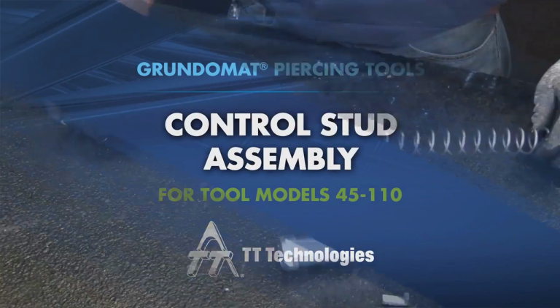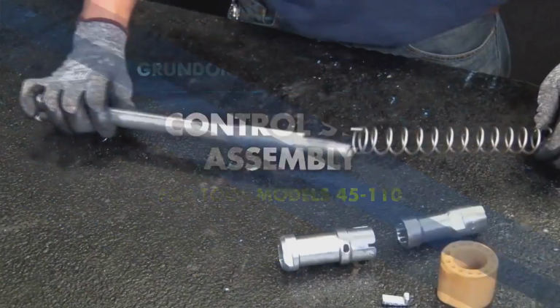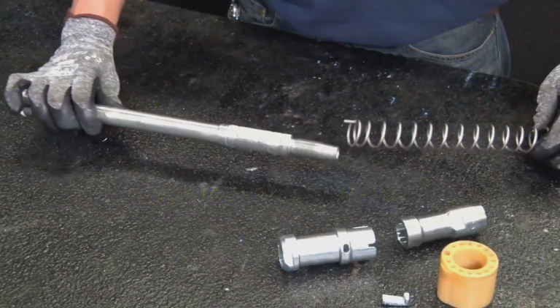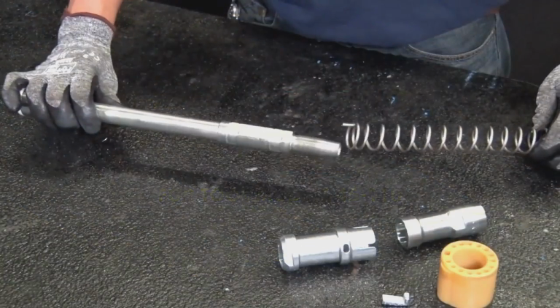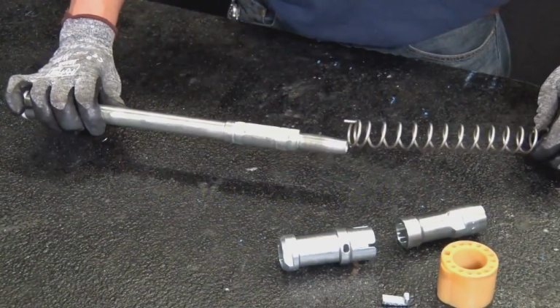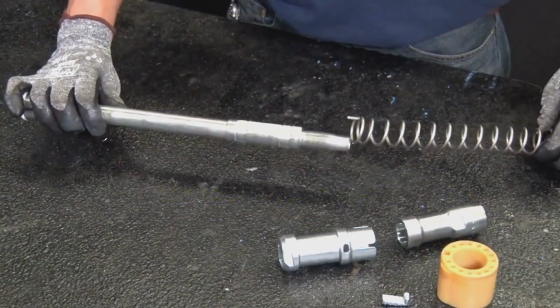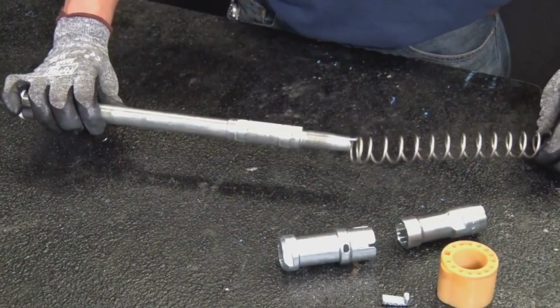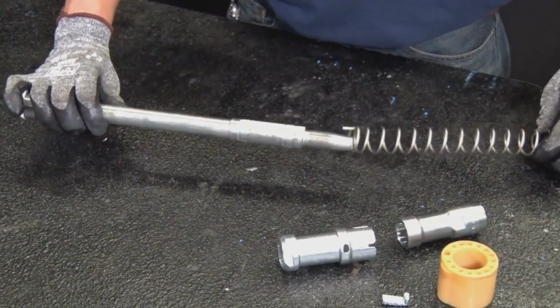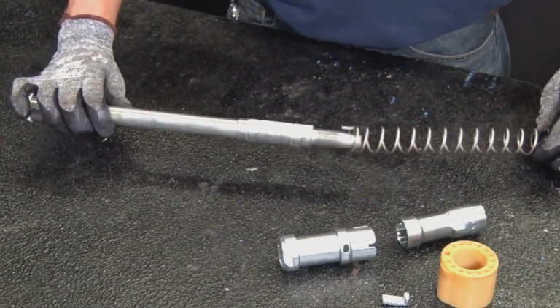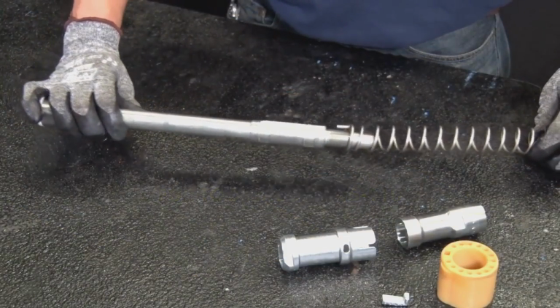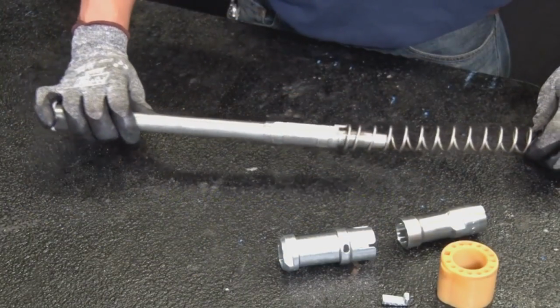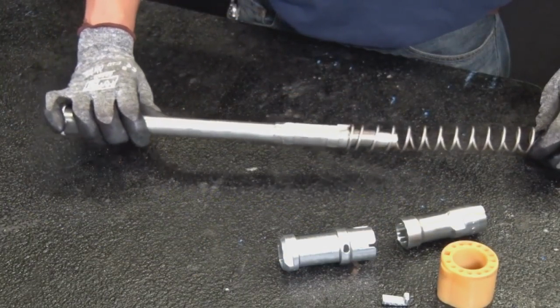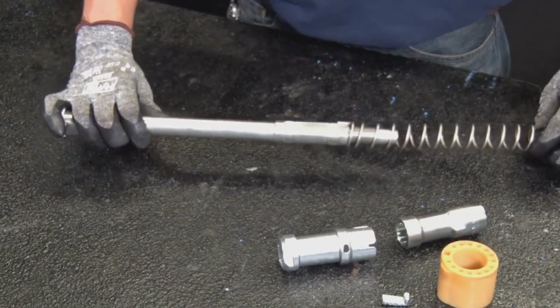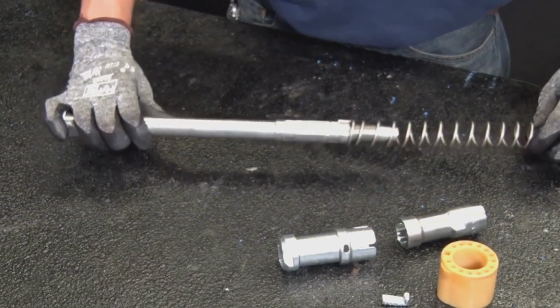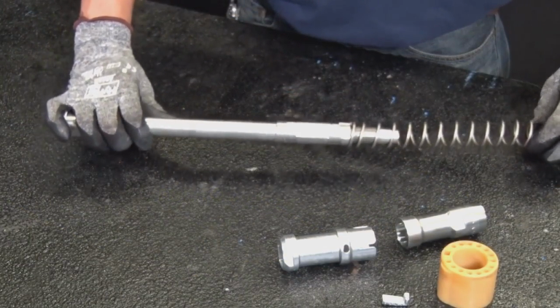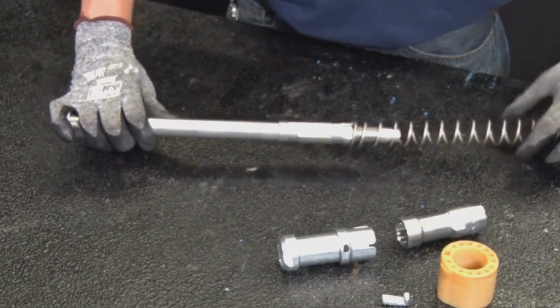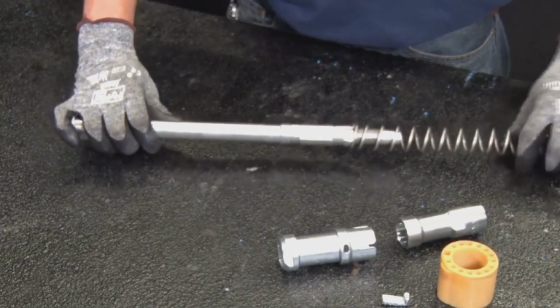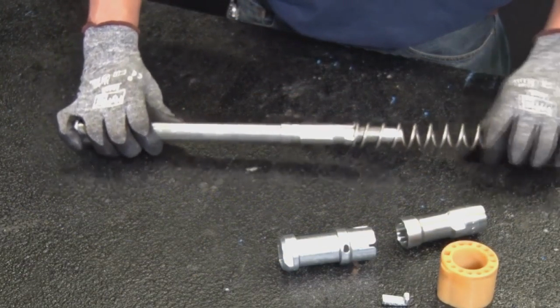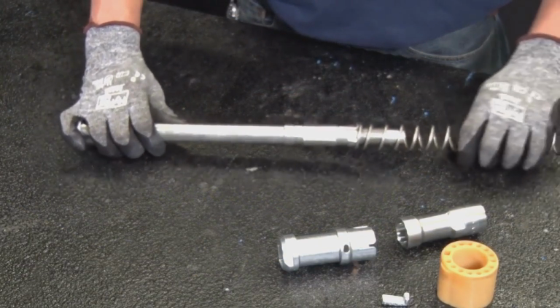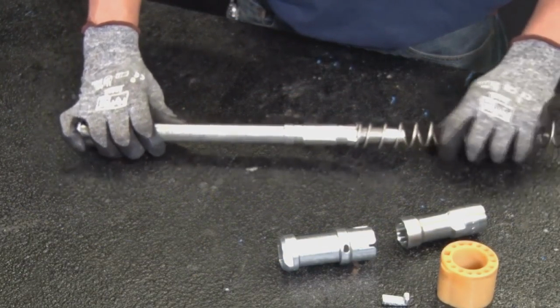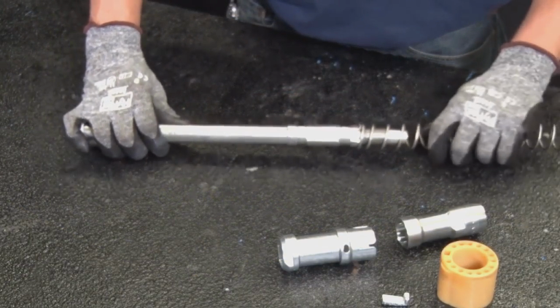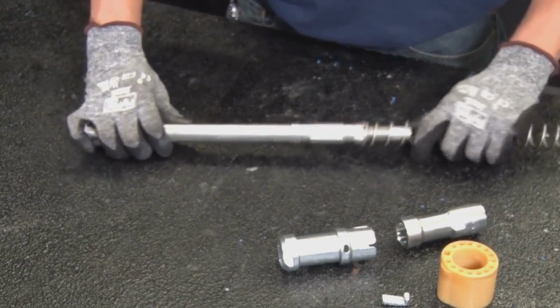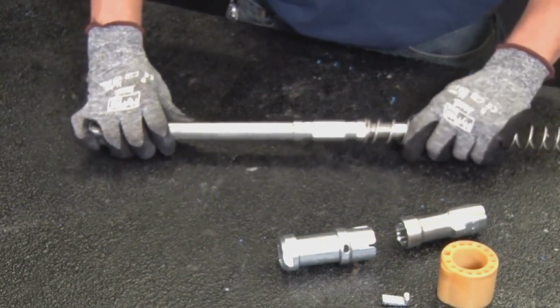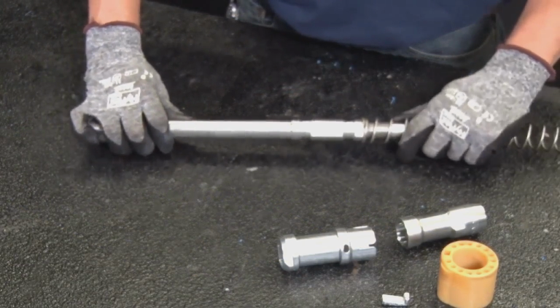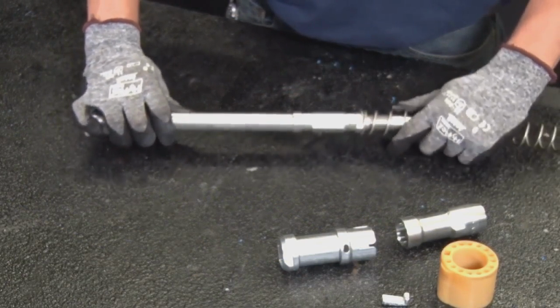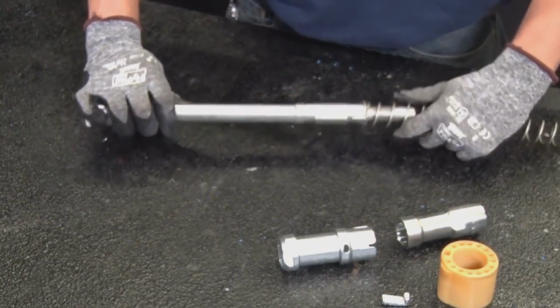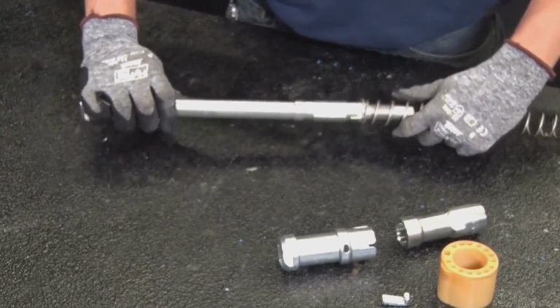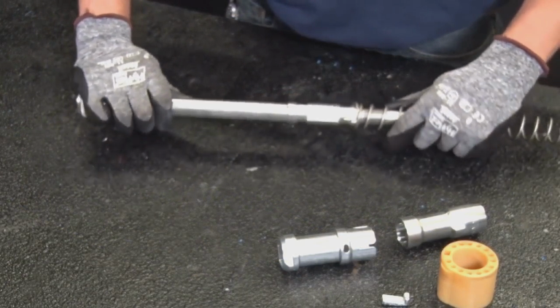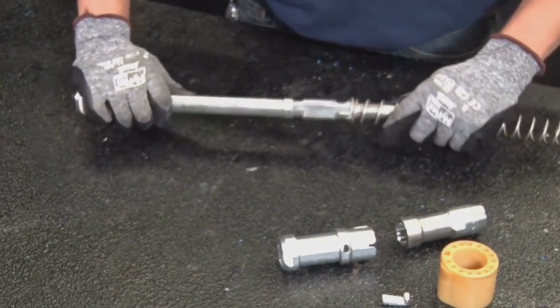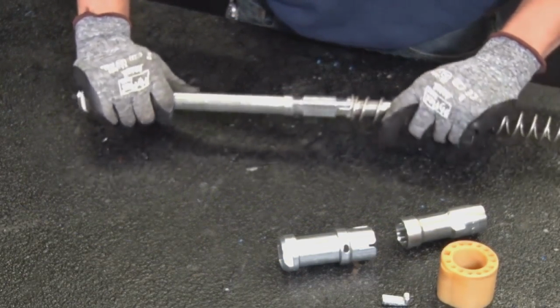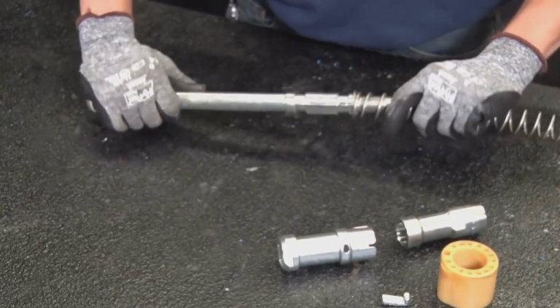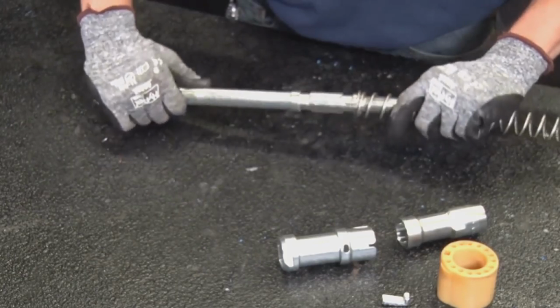Insert the spring into the control stud, fitting the spring onto the end of the hole inside the control liner.